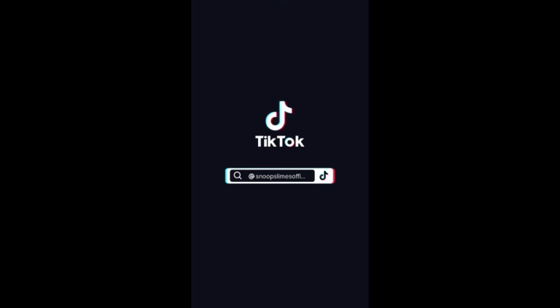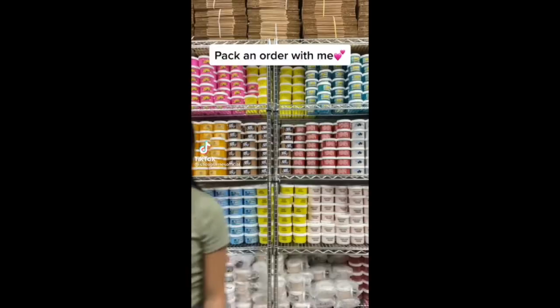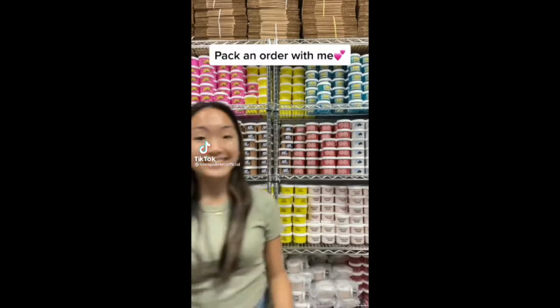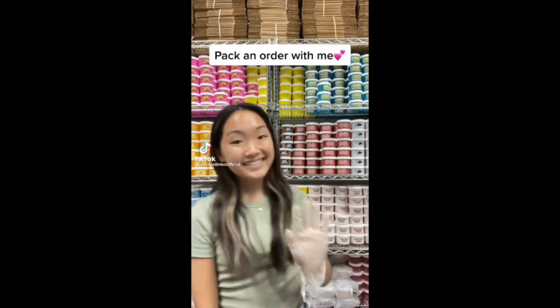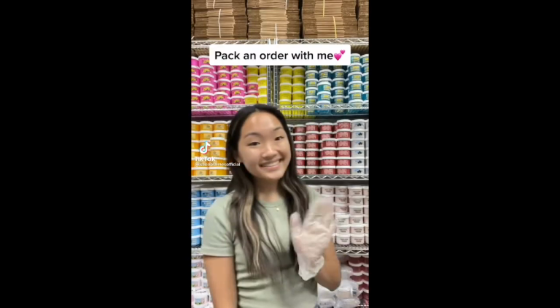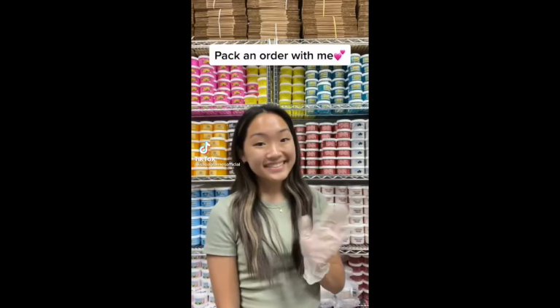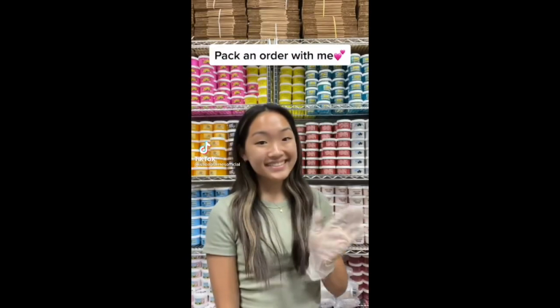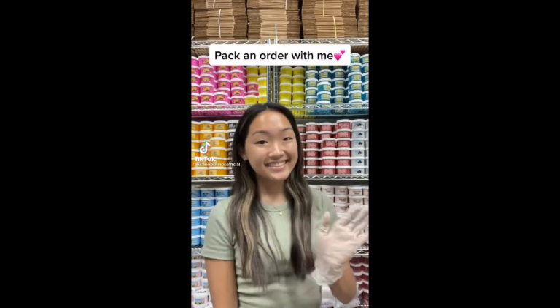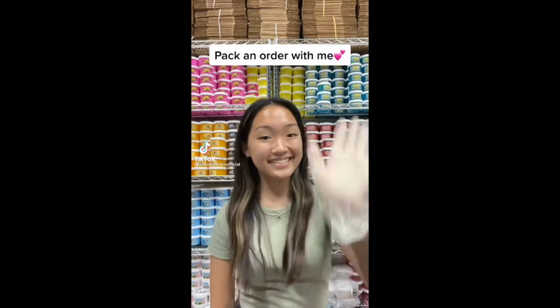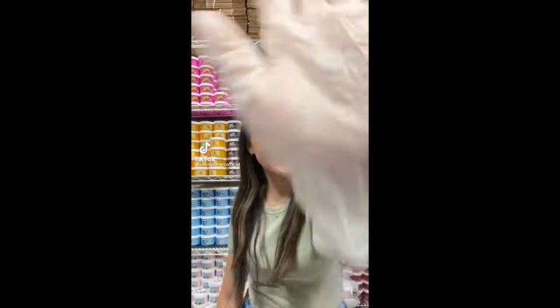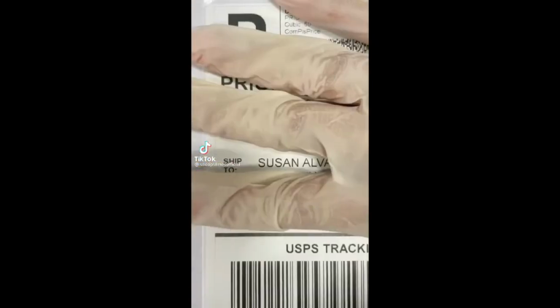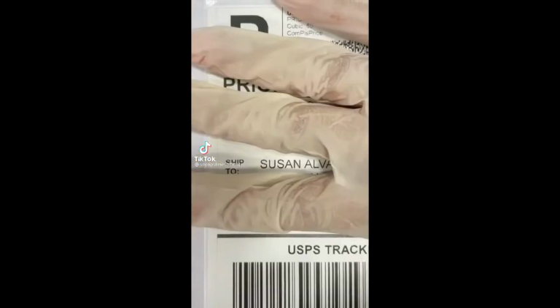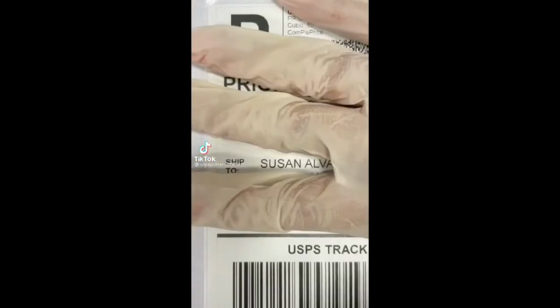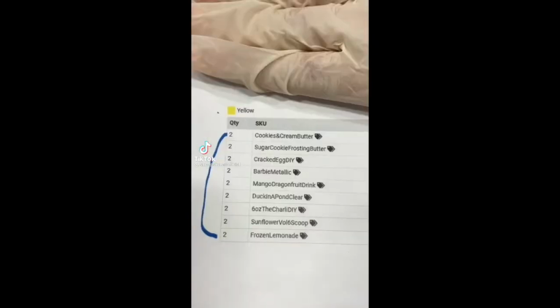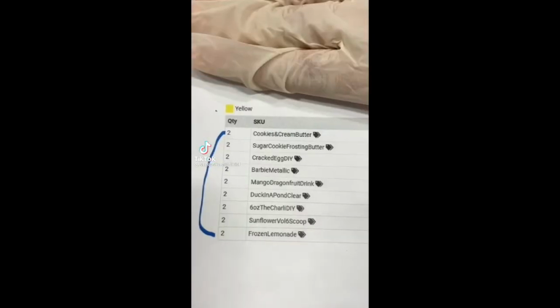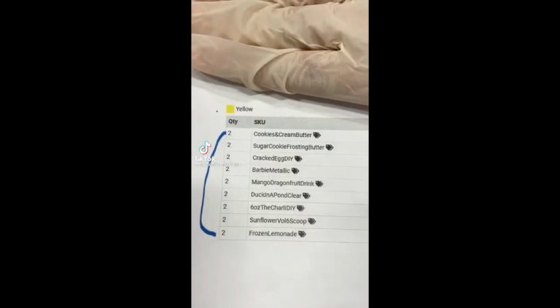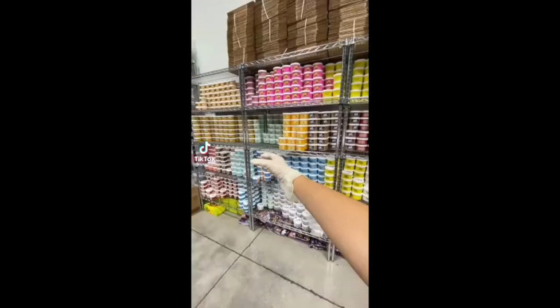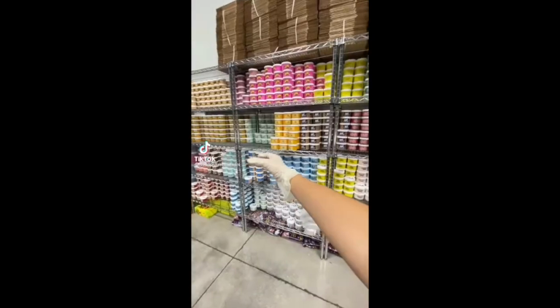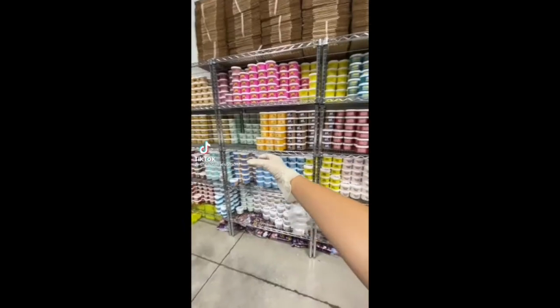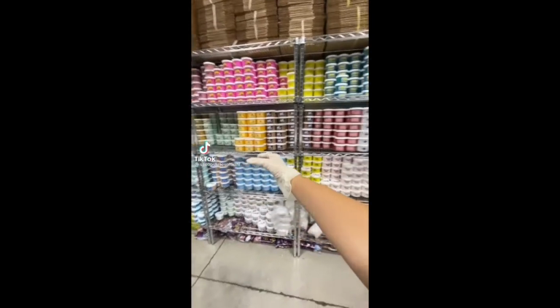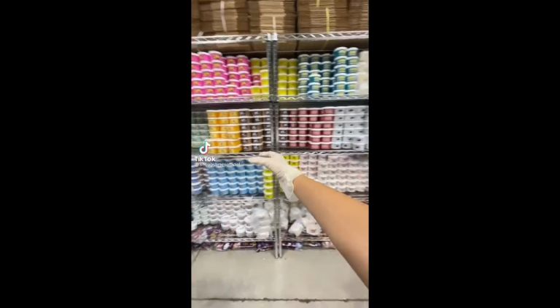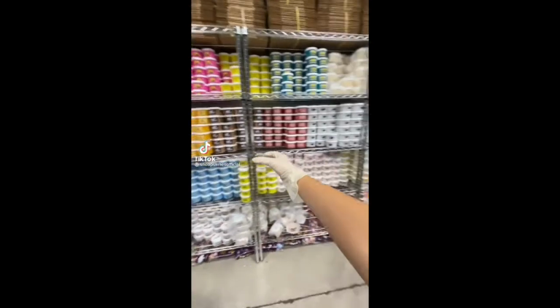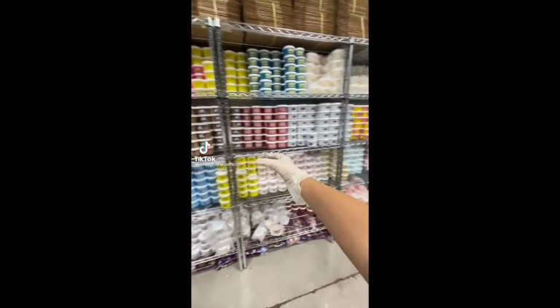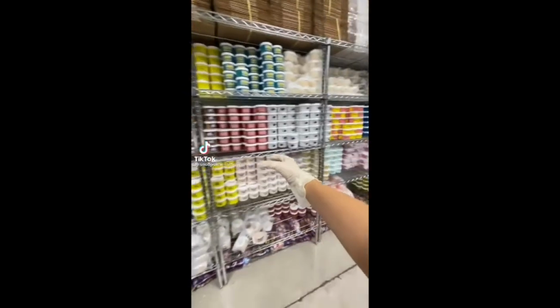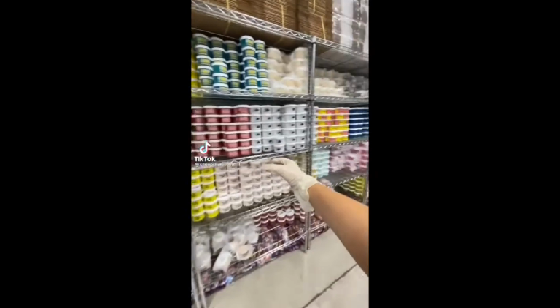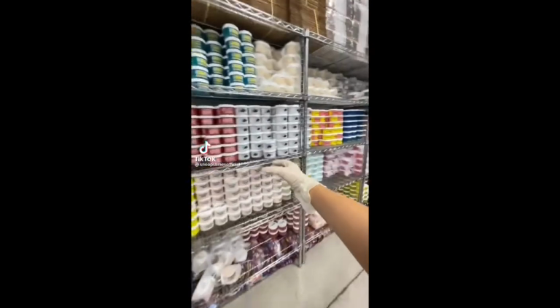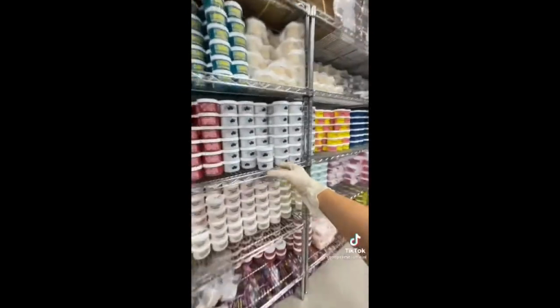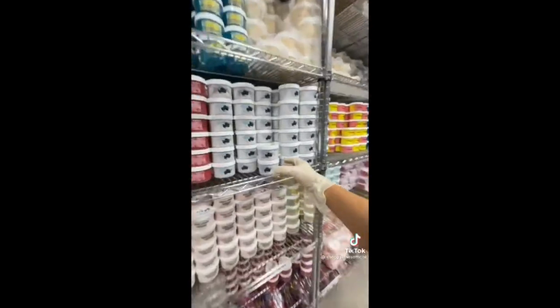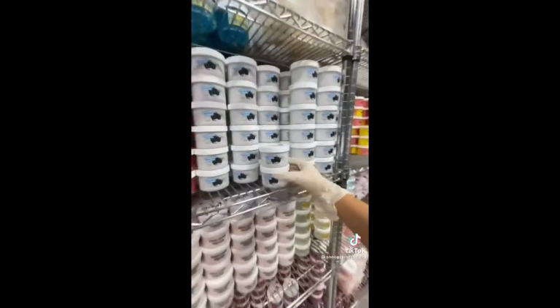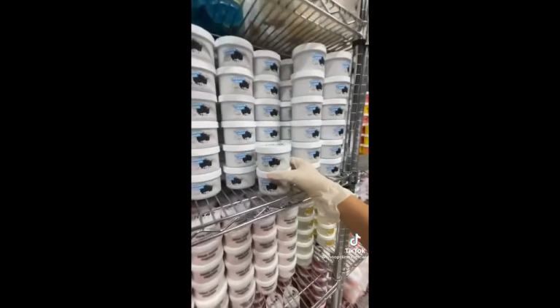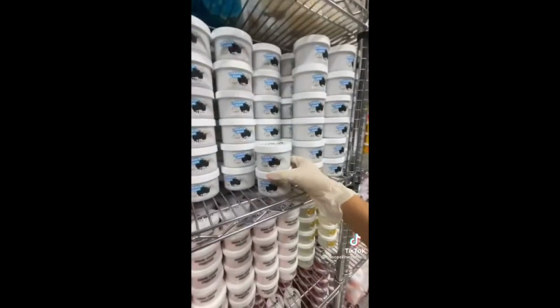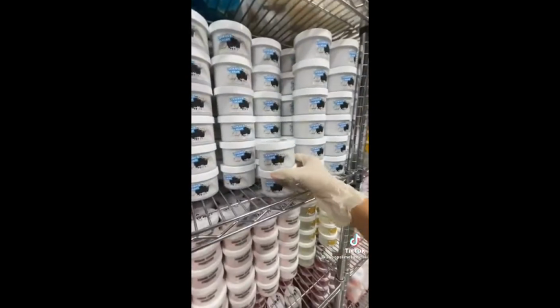Hi guys, let's package a slime order together. This order is for Susan from New York, and they purchased 18 slimes from my last restock. They ordered 2 of each slime.